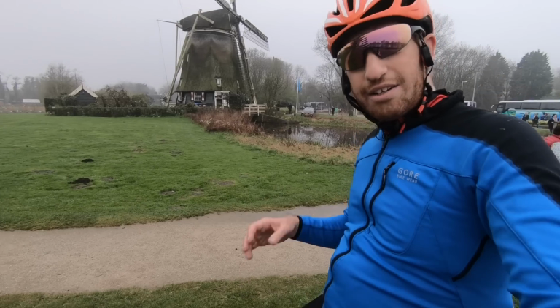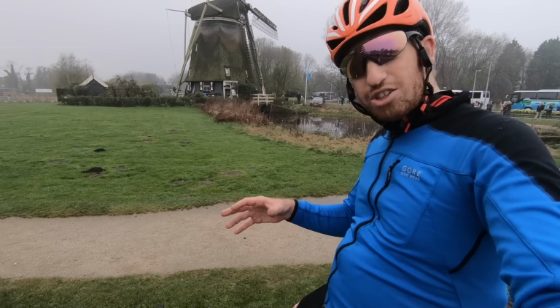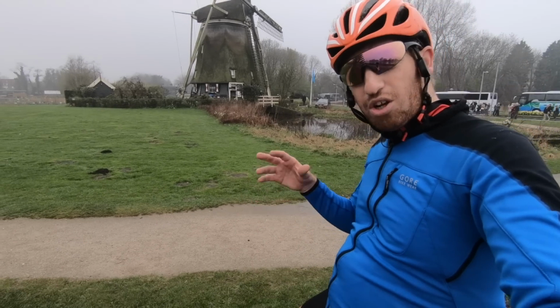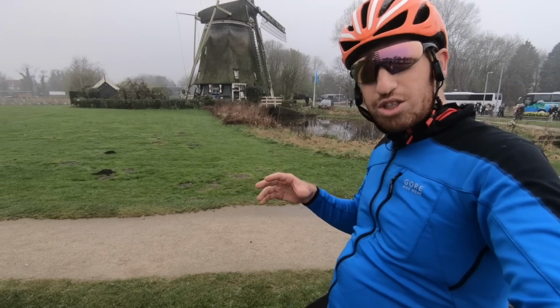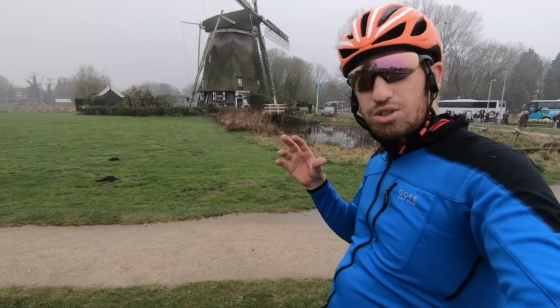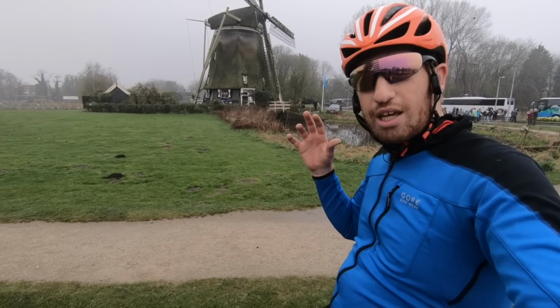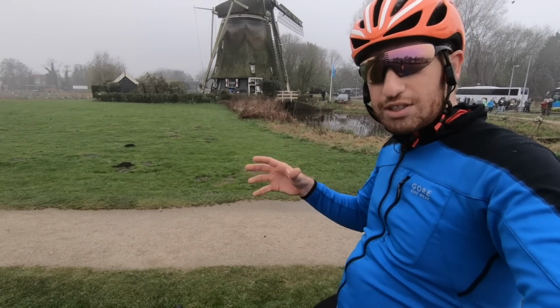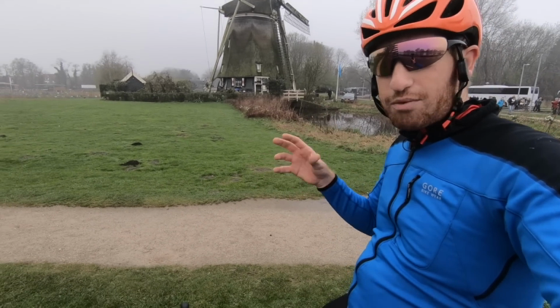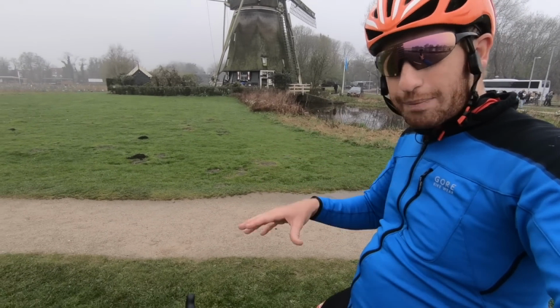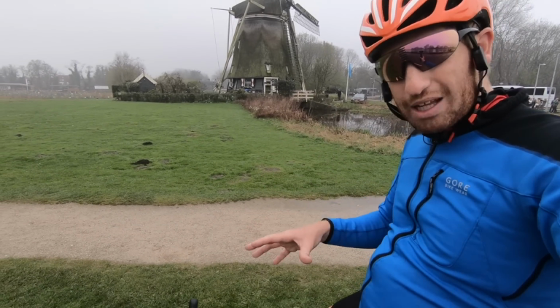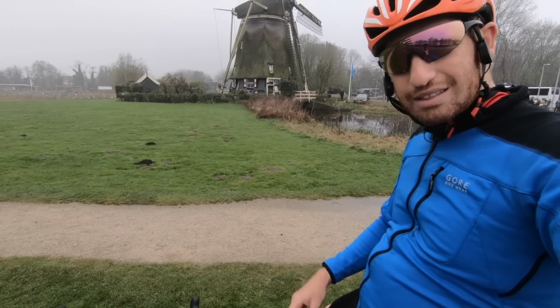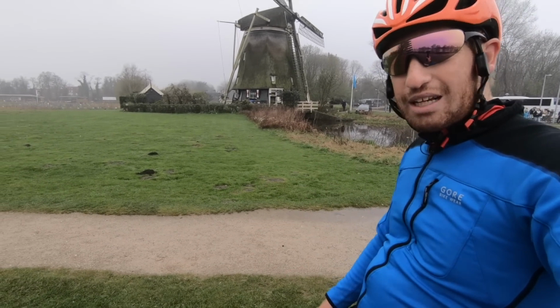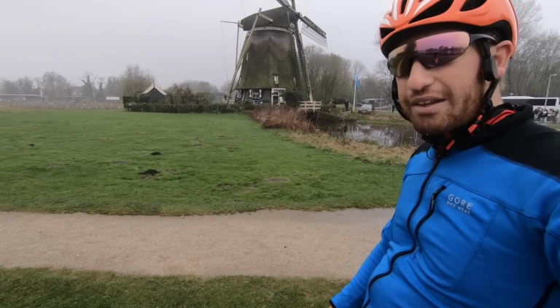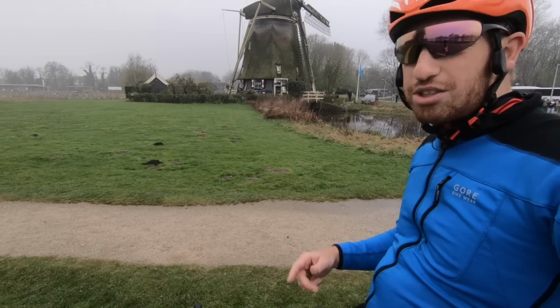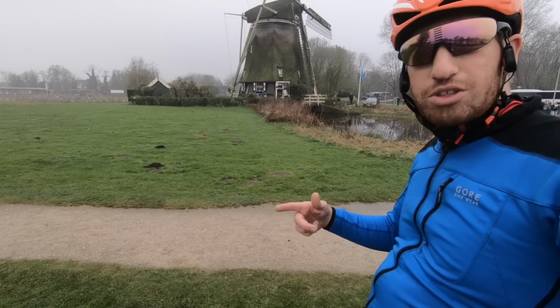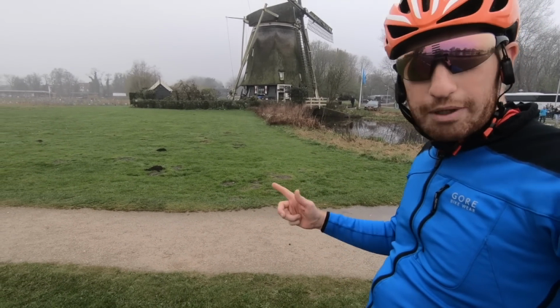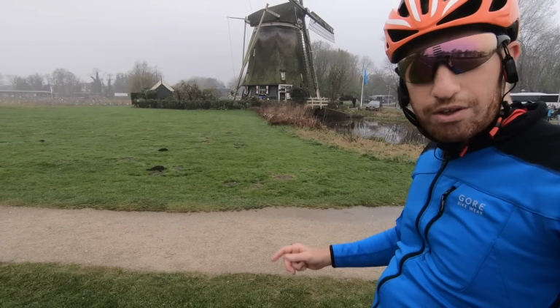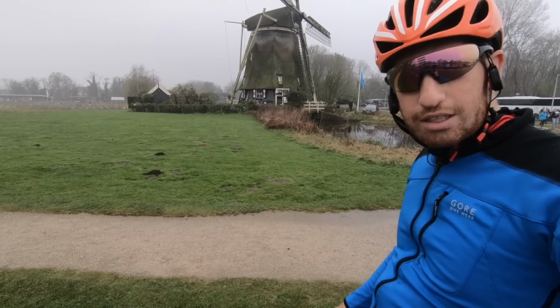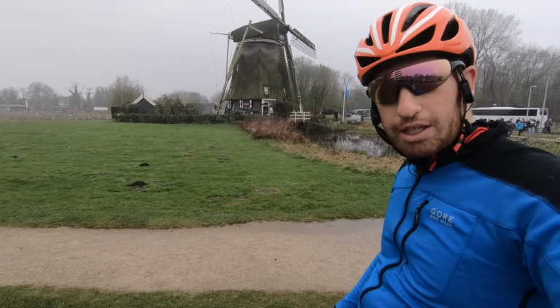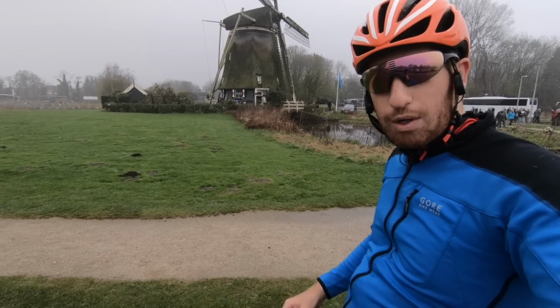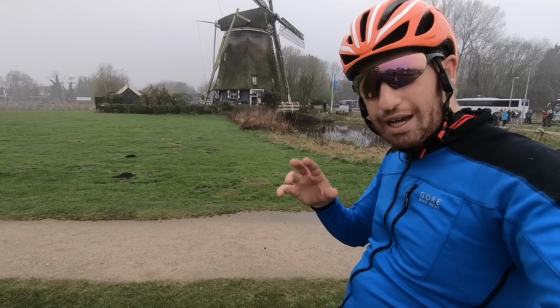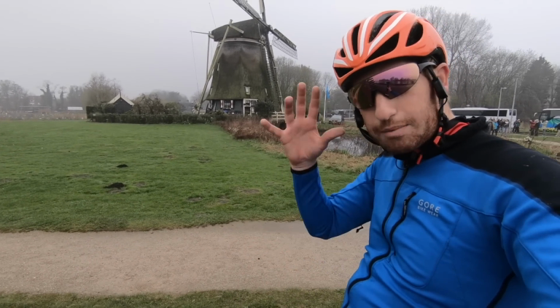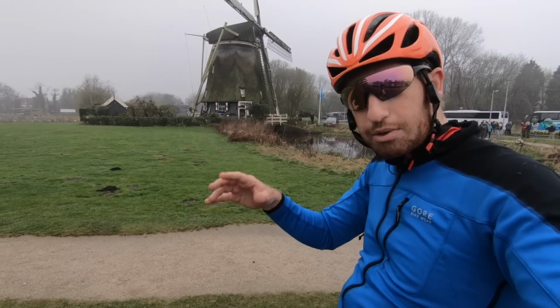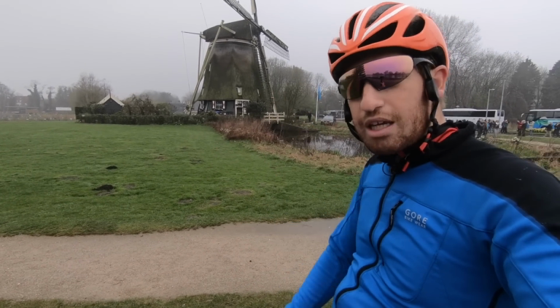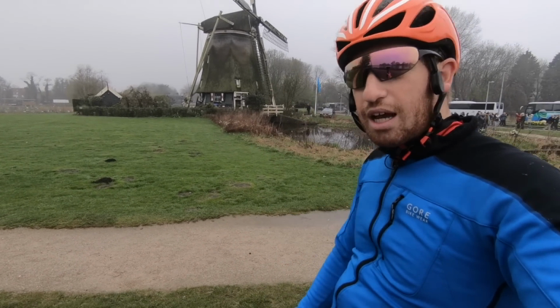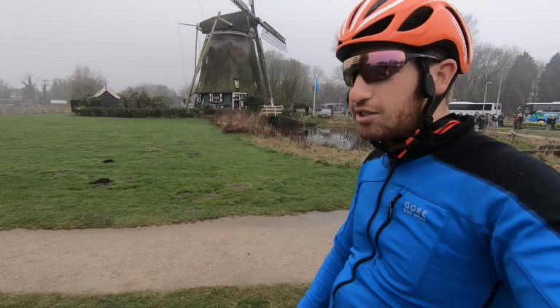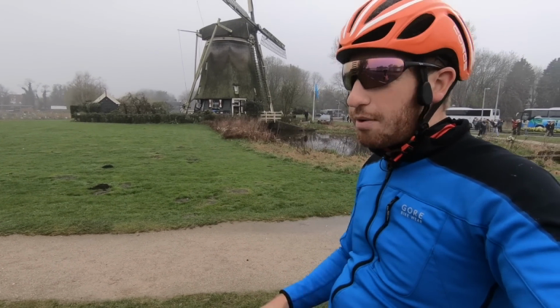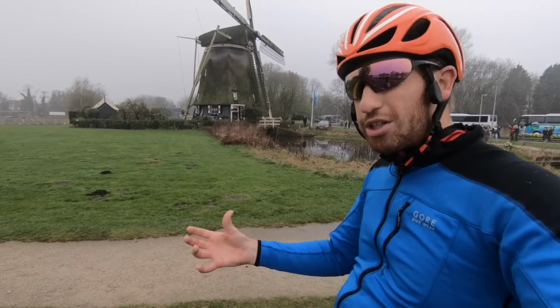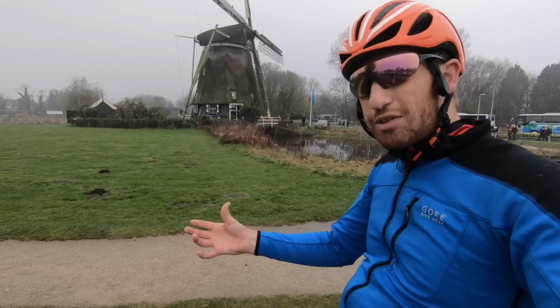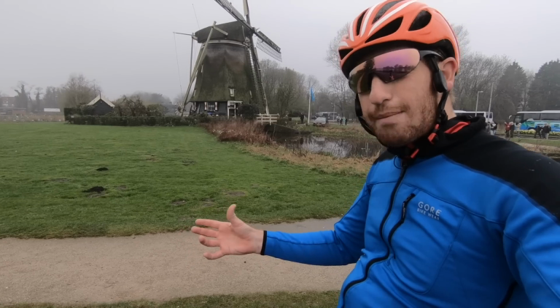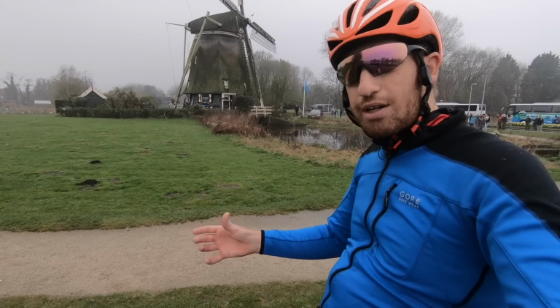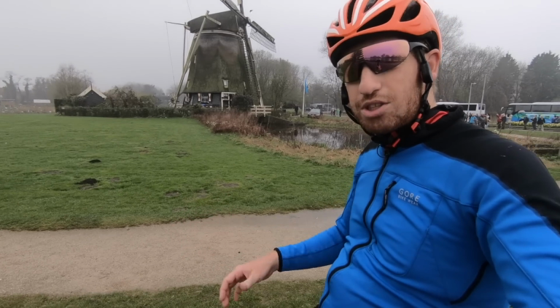In addition, you can also use the EverySight Raptor glasses that just started shipping, as a heads-up display, so that could be really interesting for time trials too.